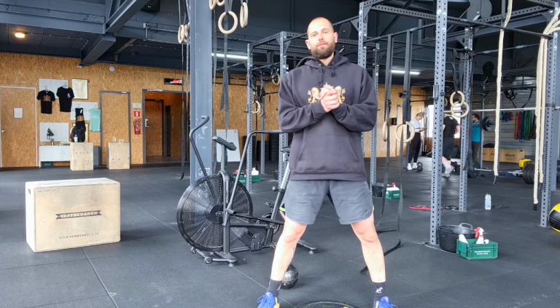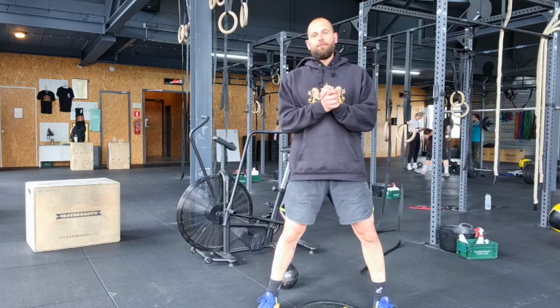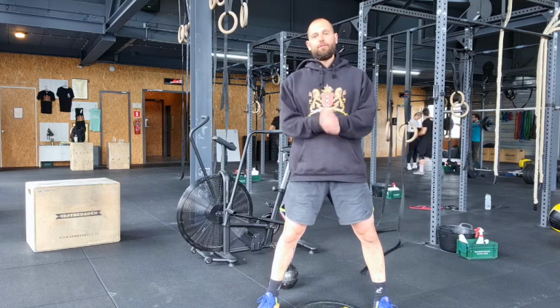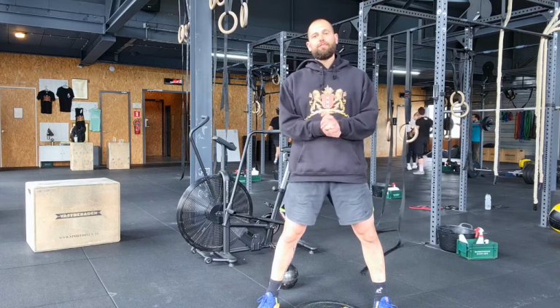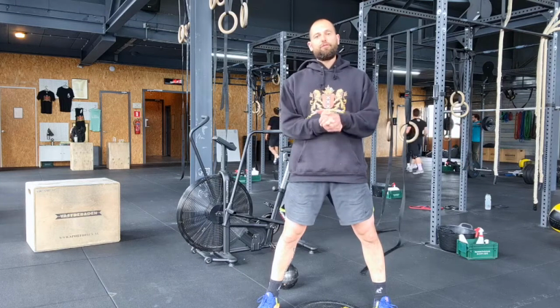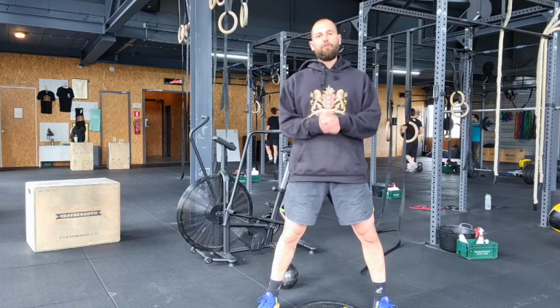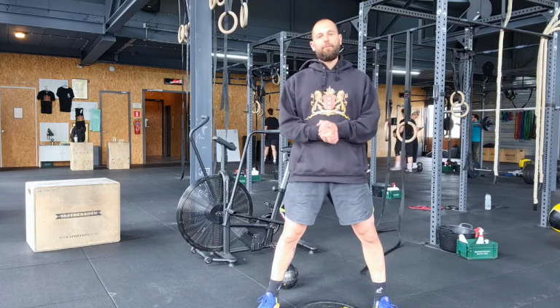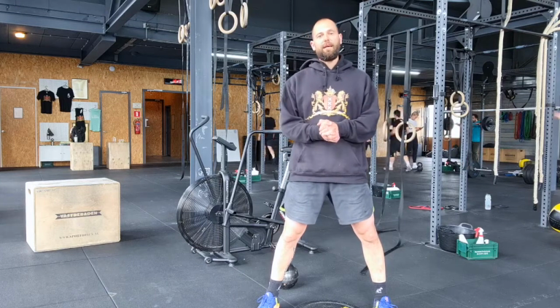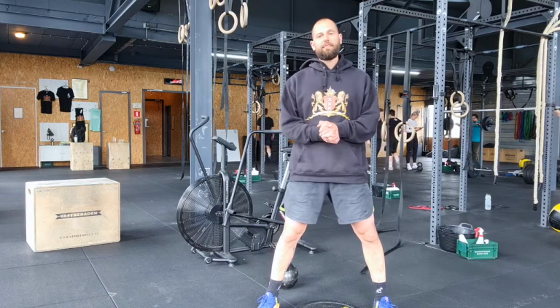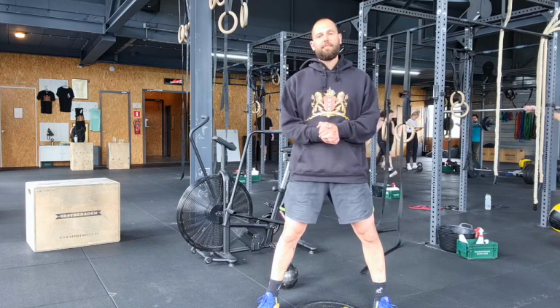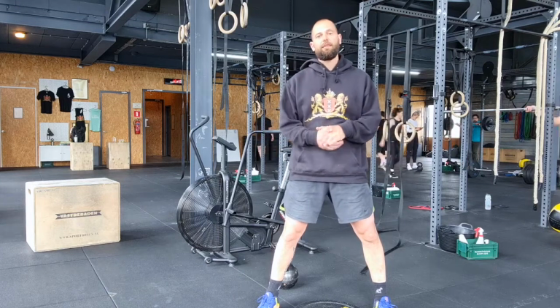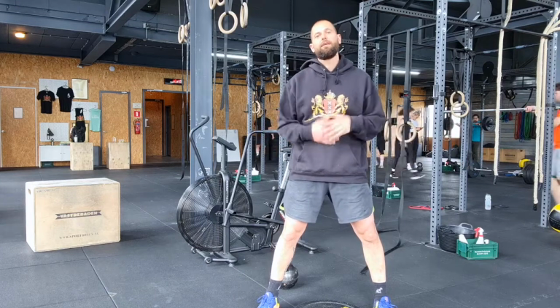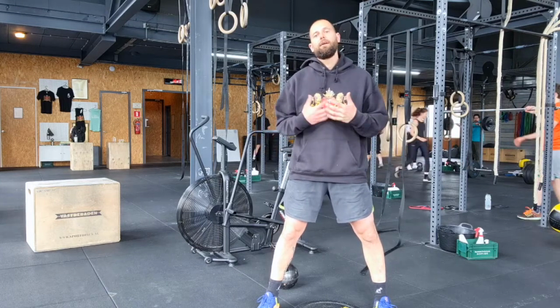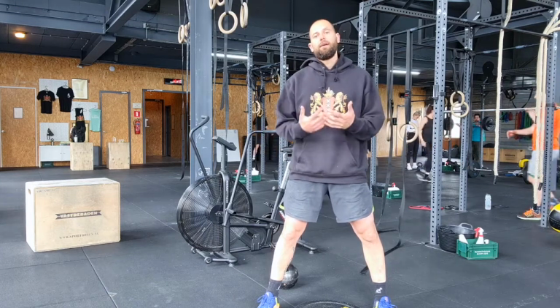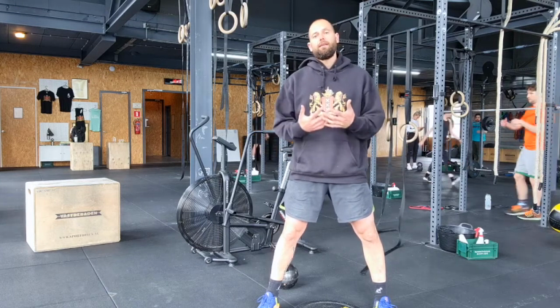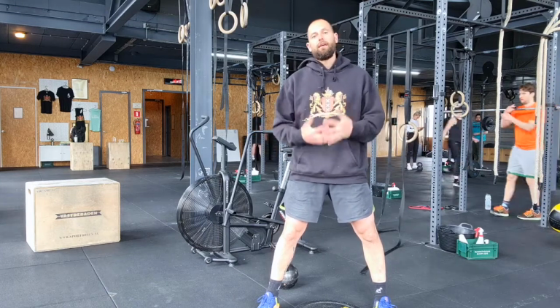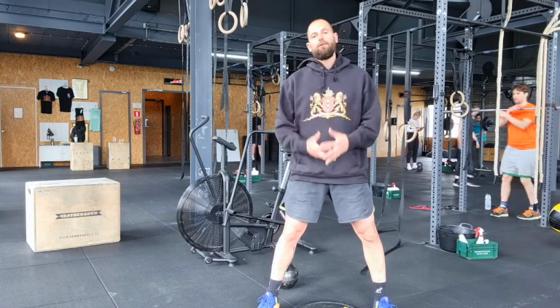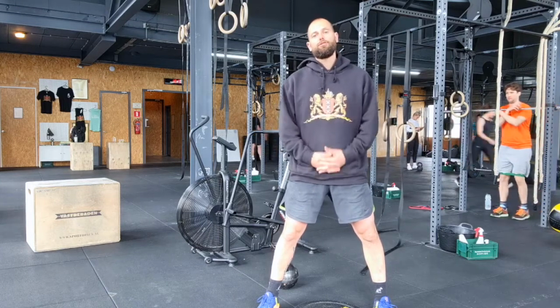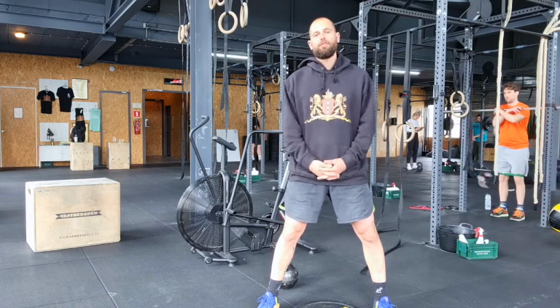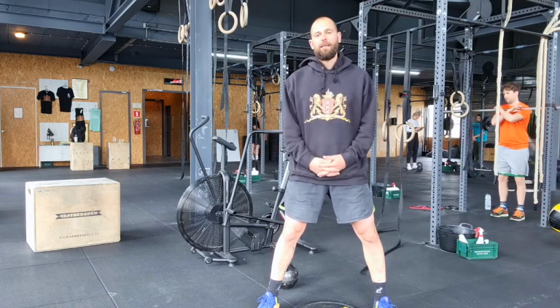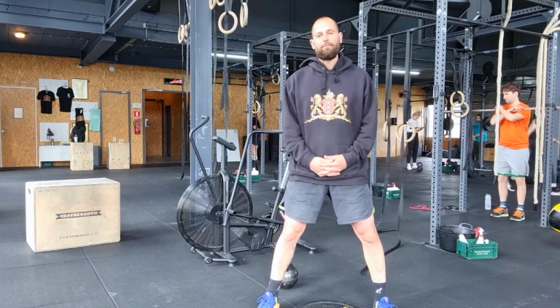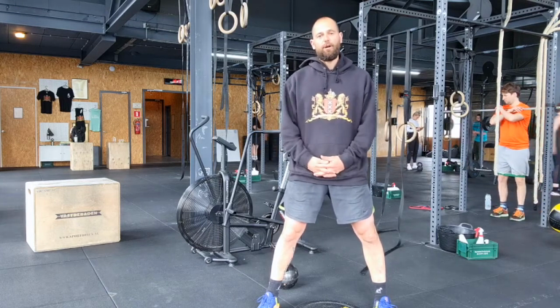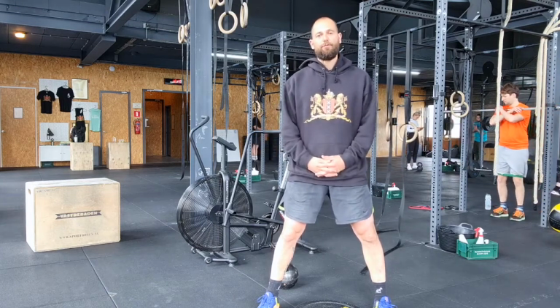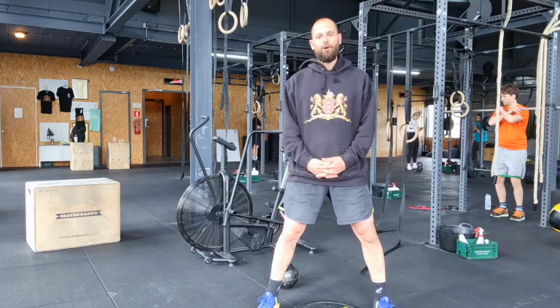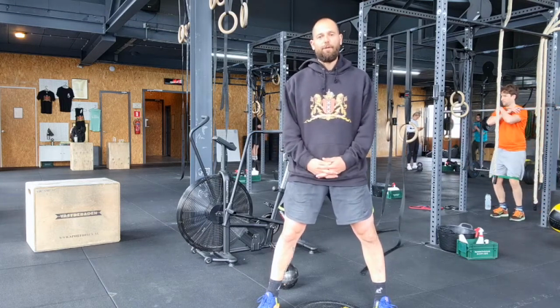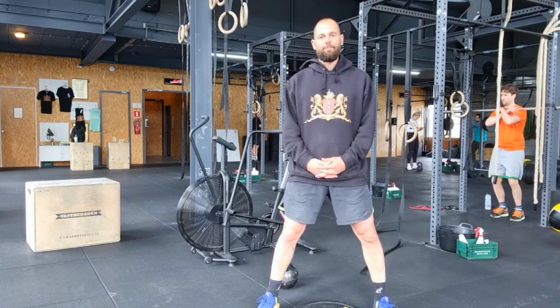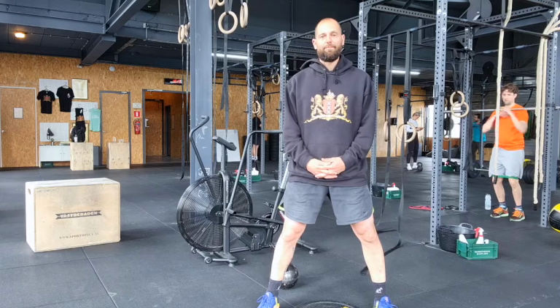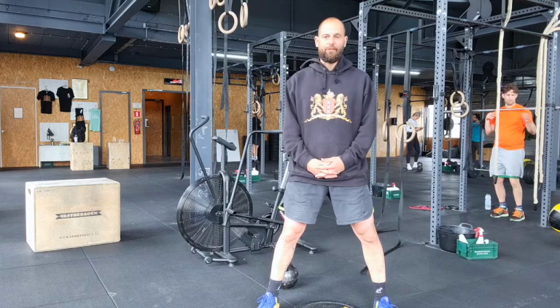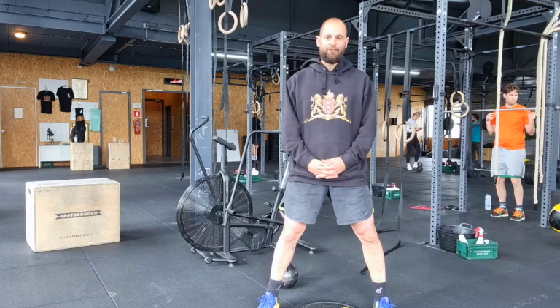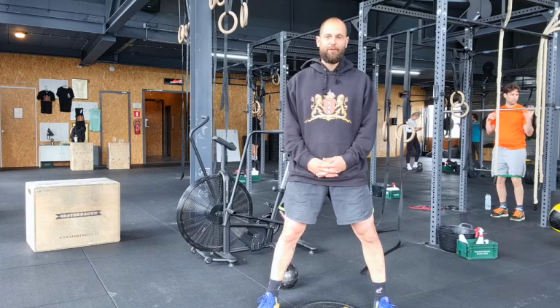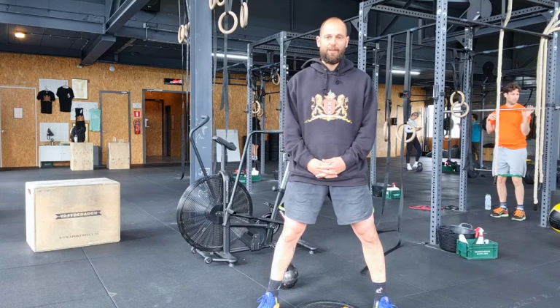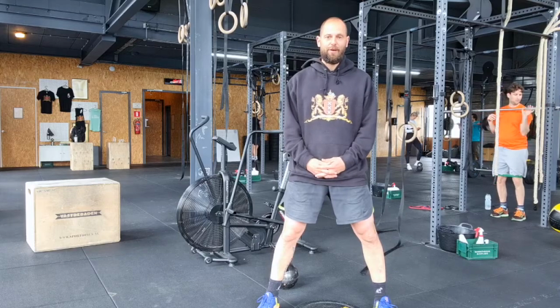Do this for four minutes, then go to the second part of the warm-up. Watch your phone now.